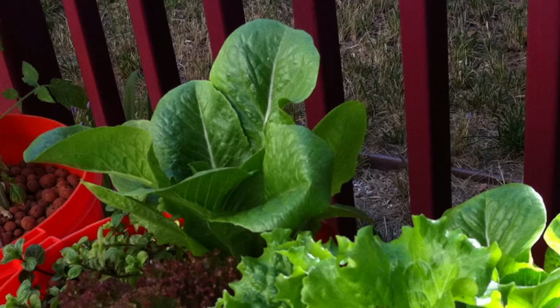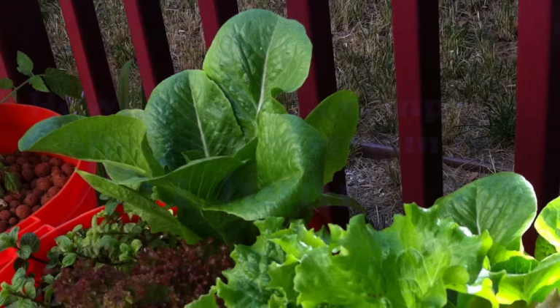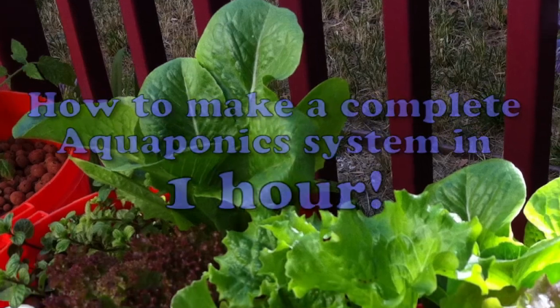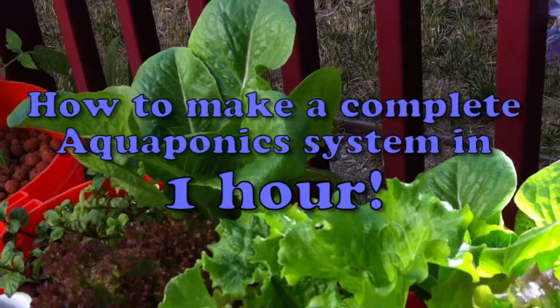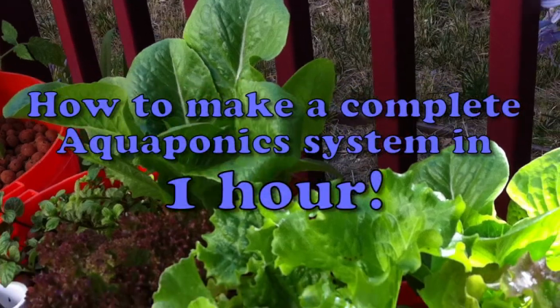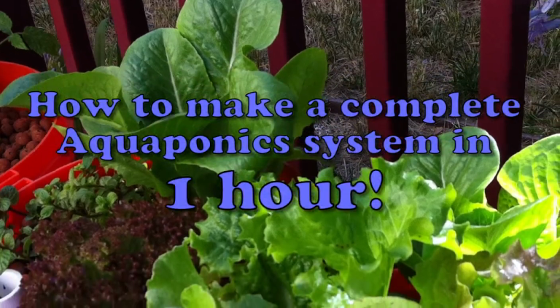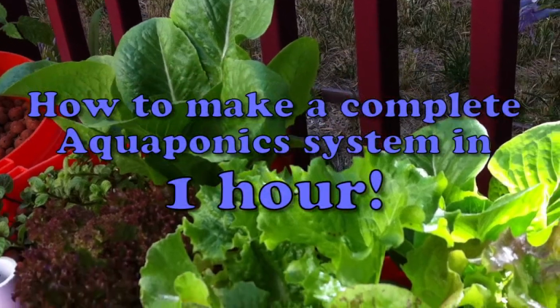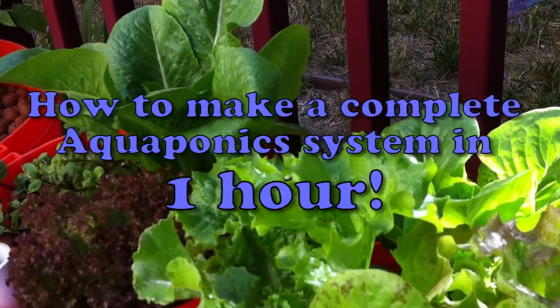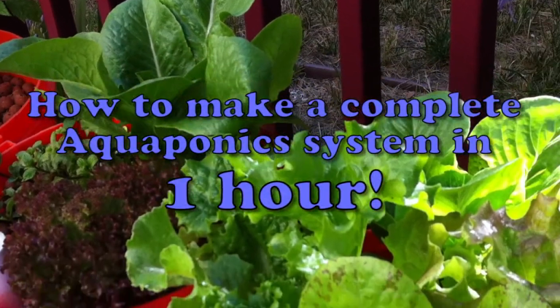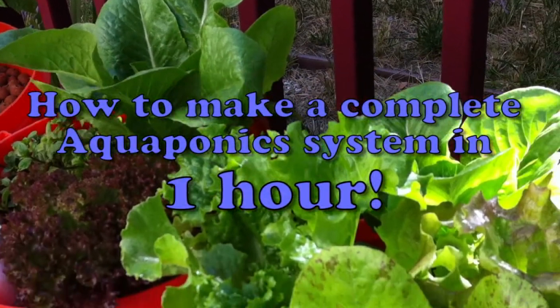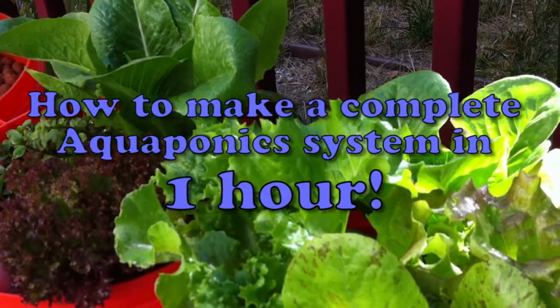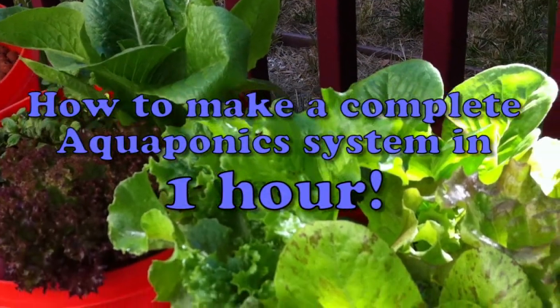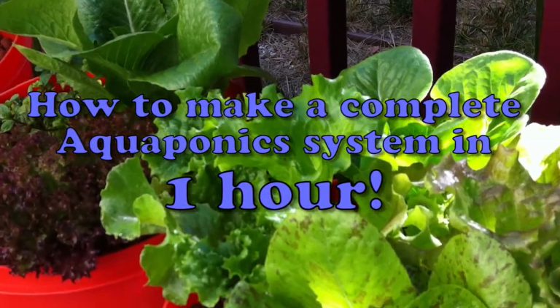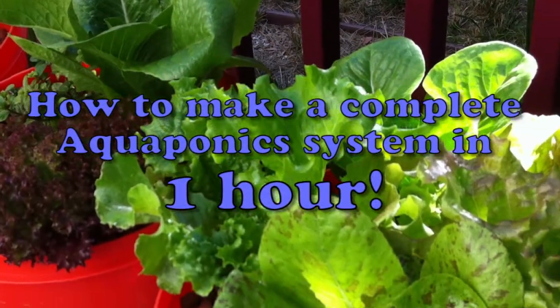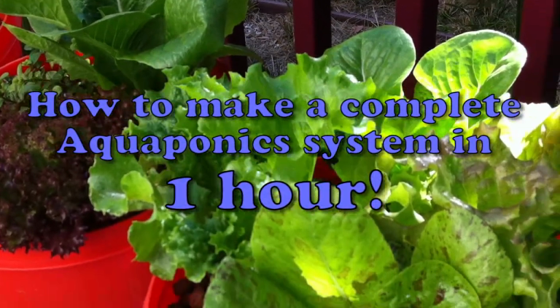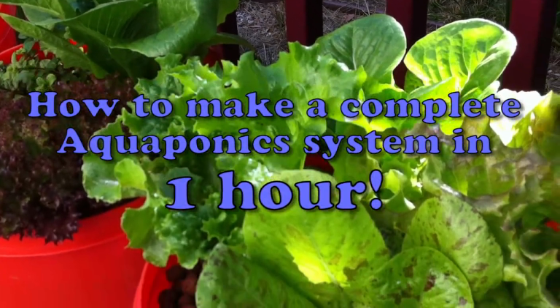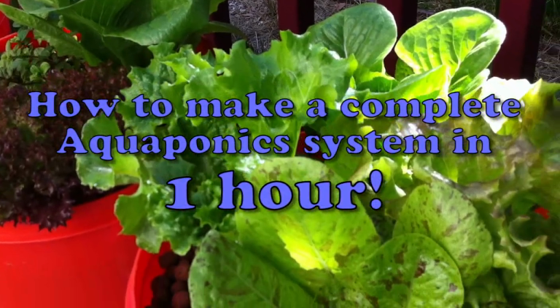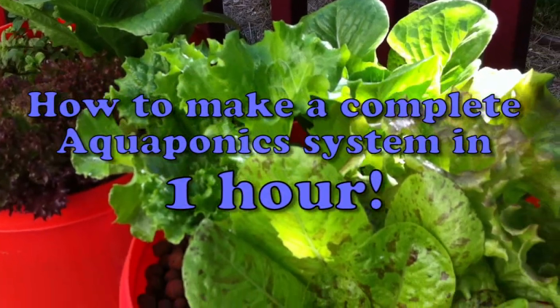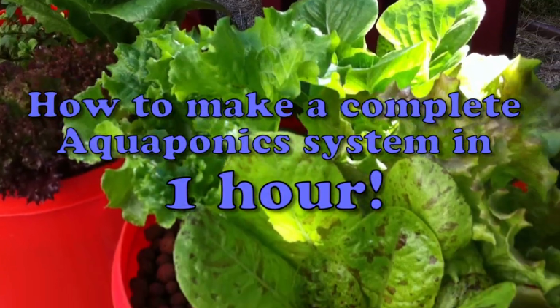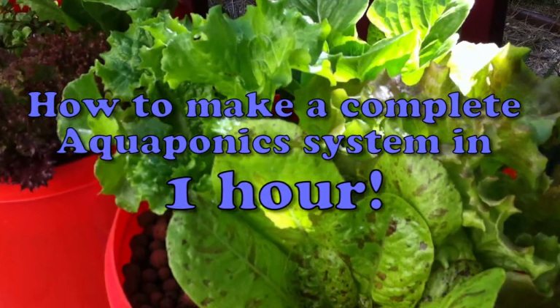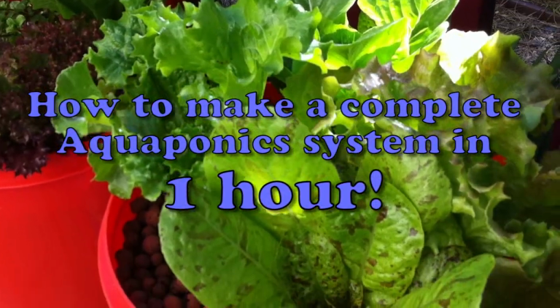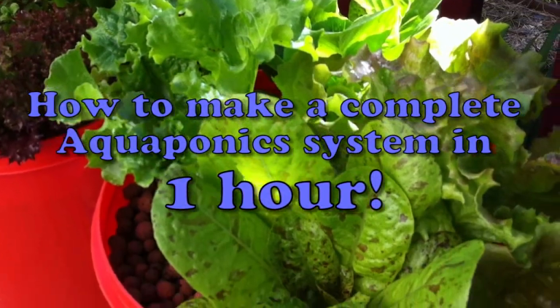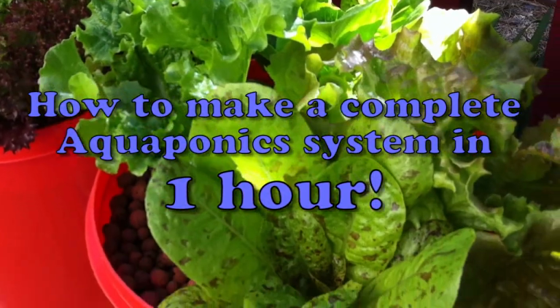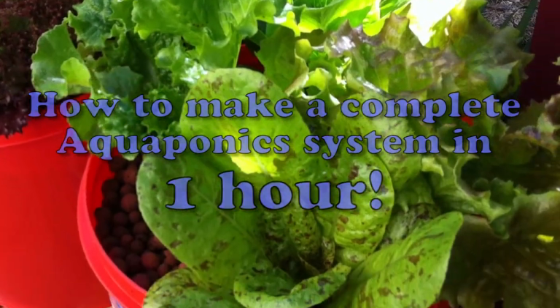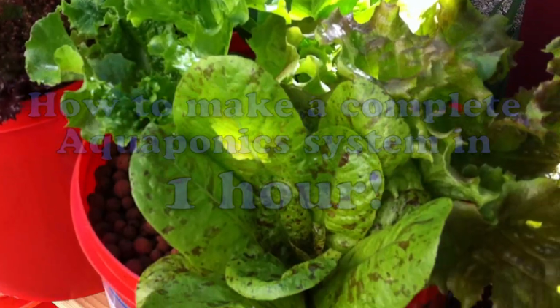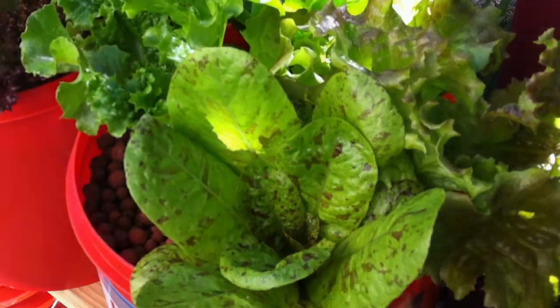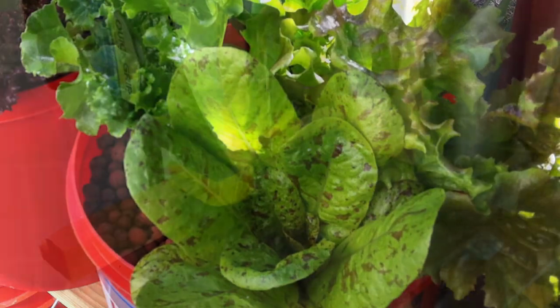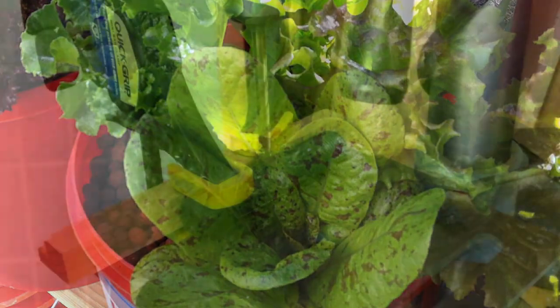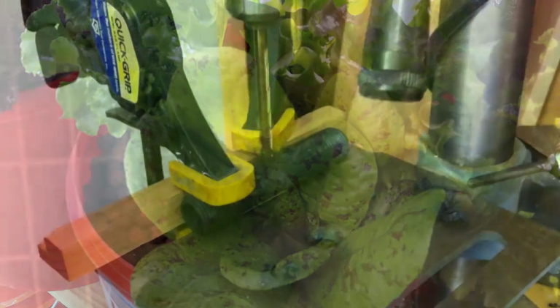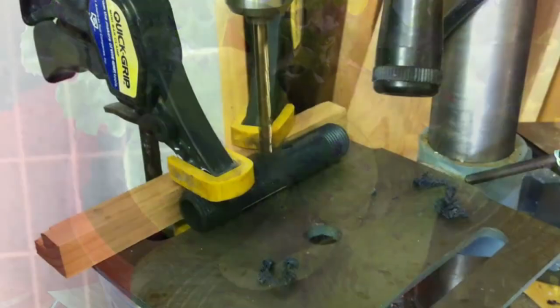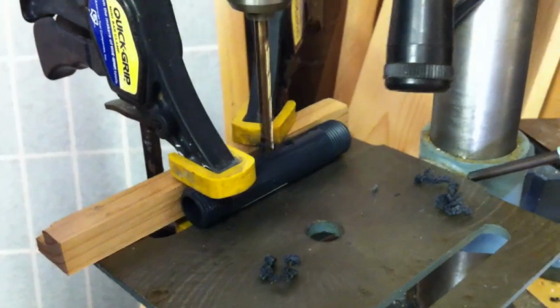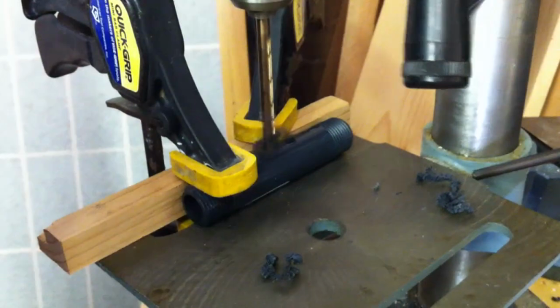Today I'm going to show you how to make an aquaponics system in about an hour using standard five-gallon buckets you can get at your hardware store.